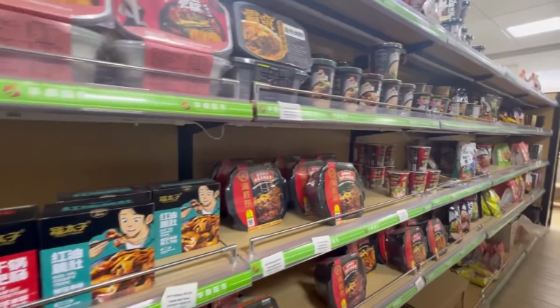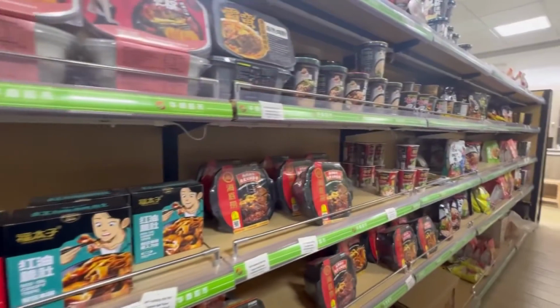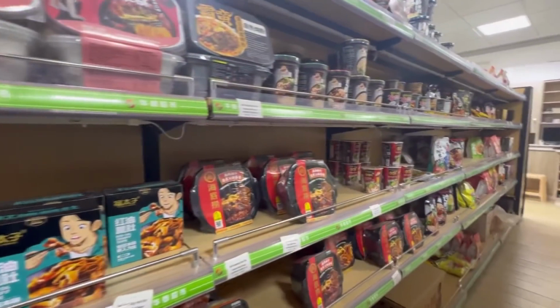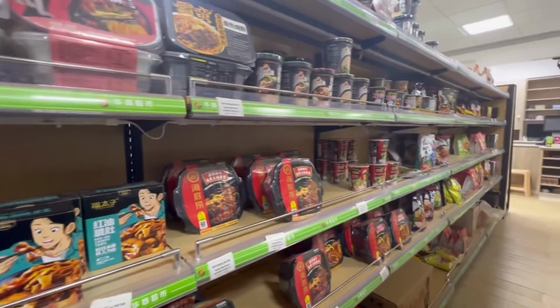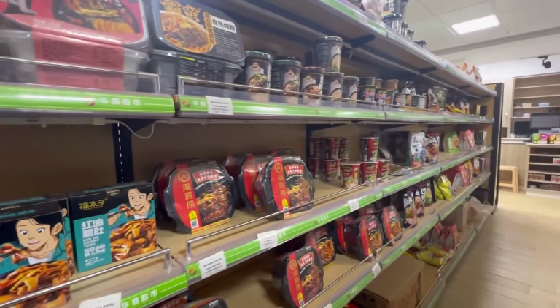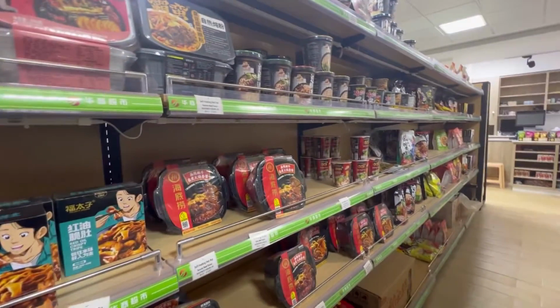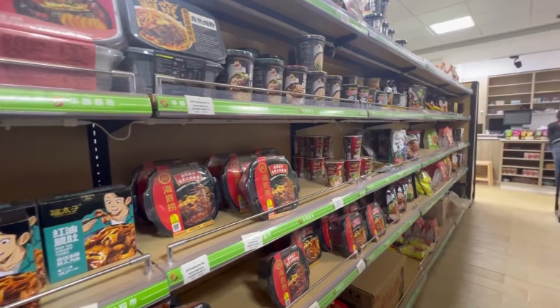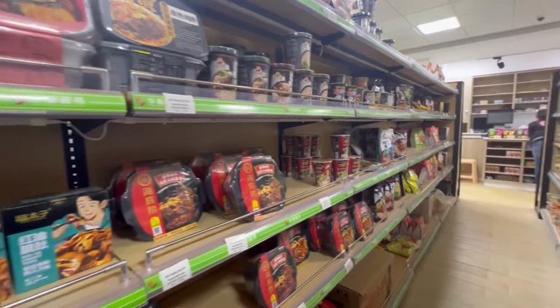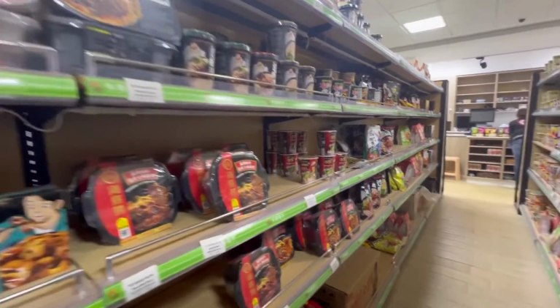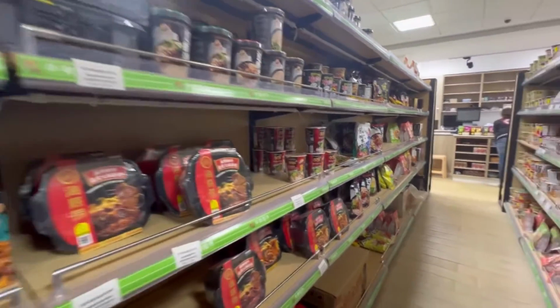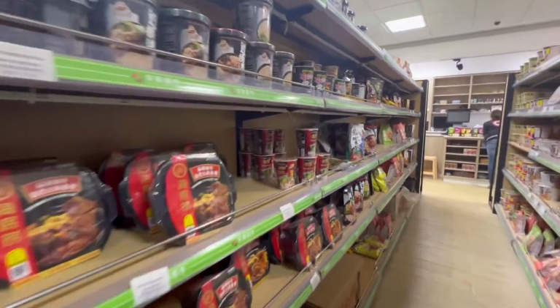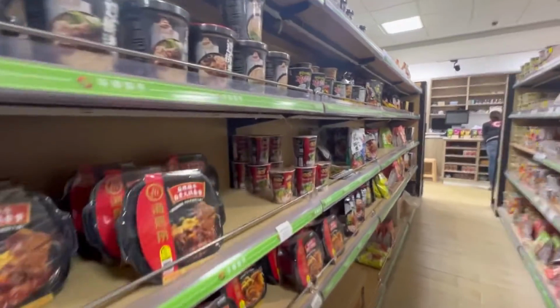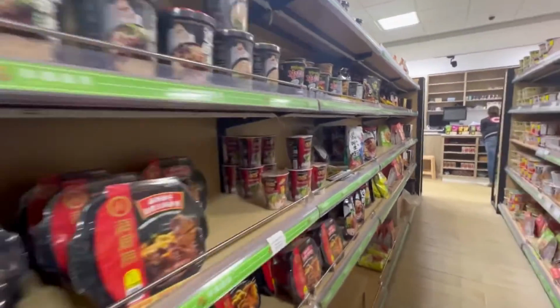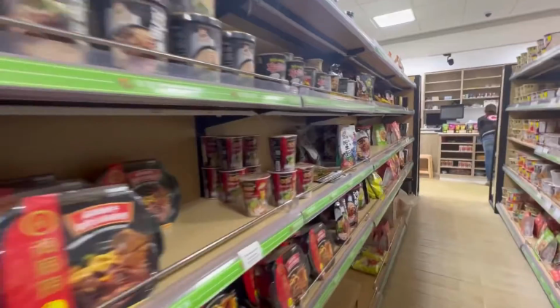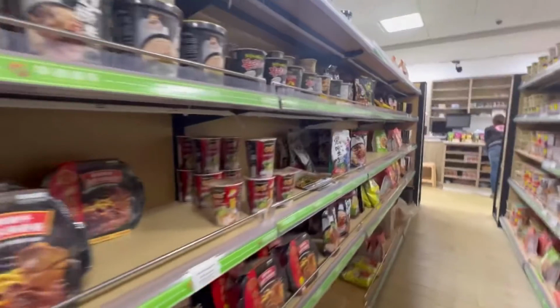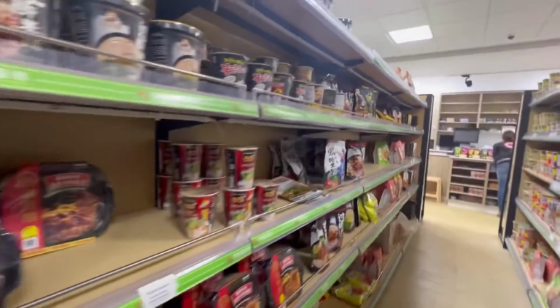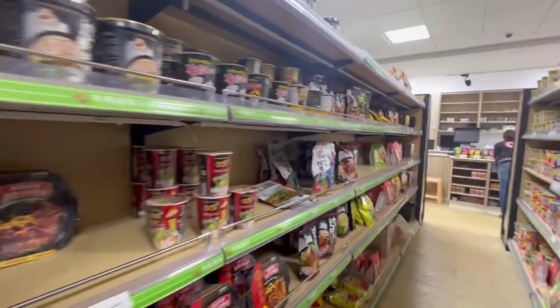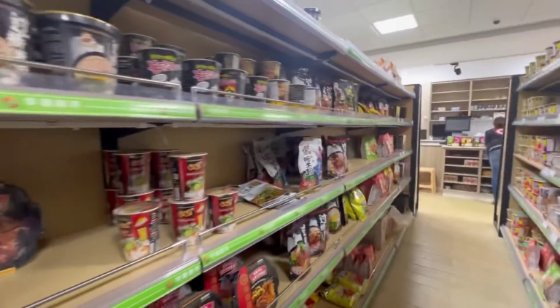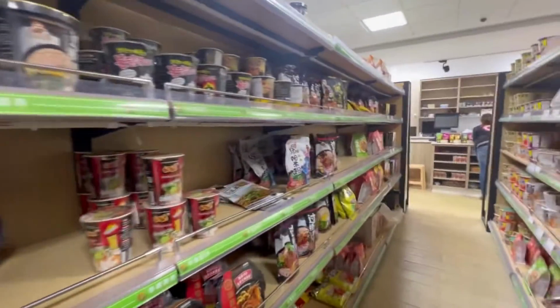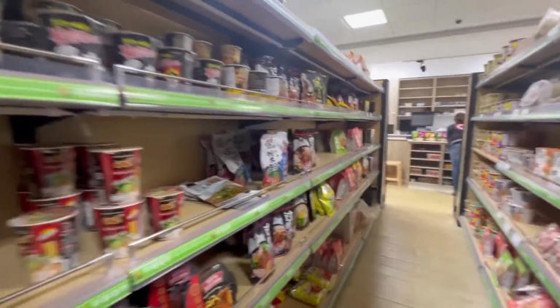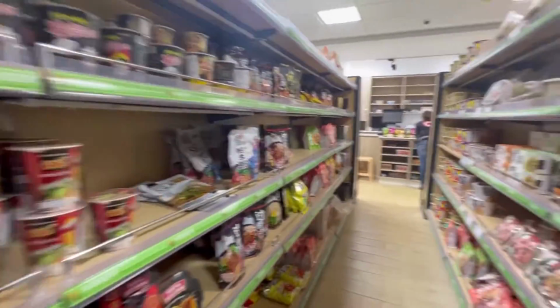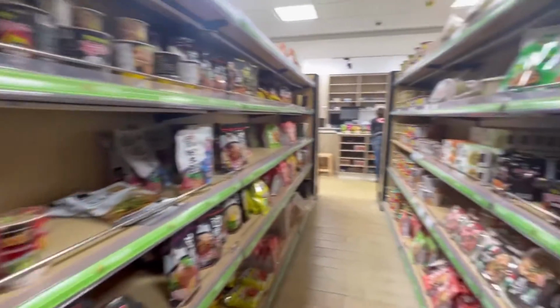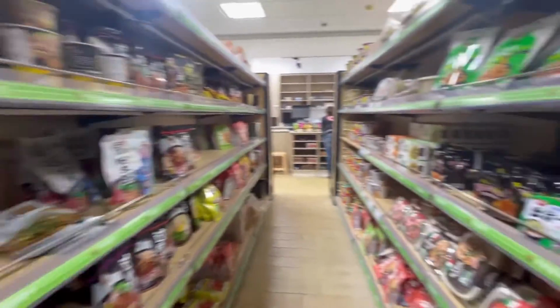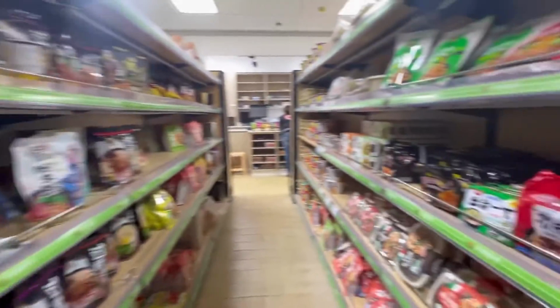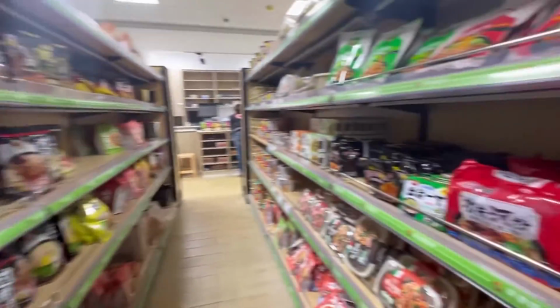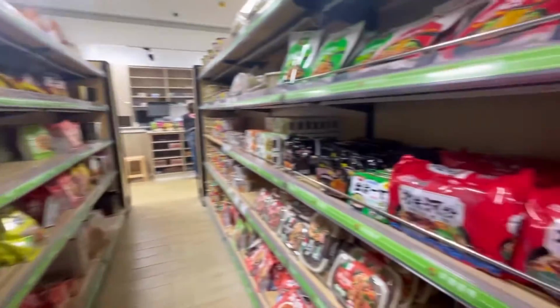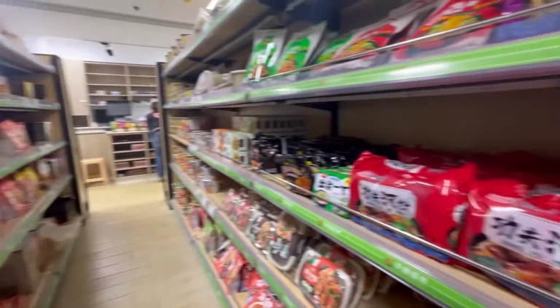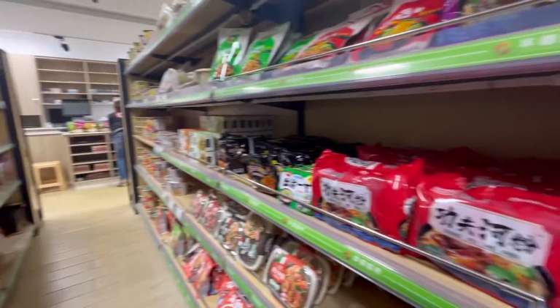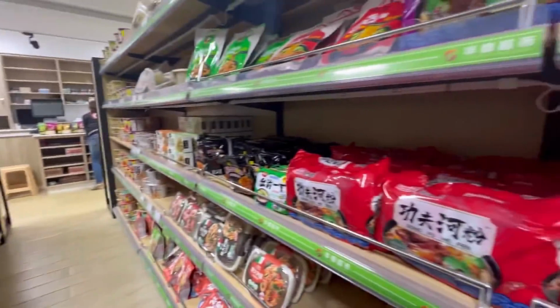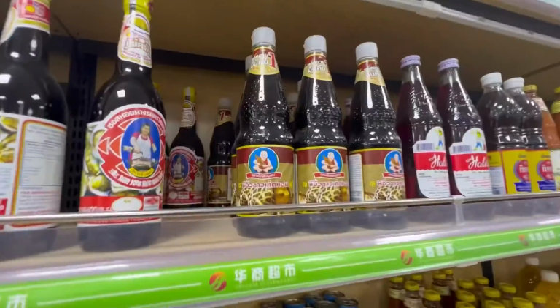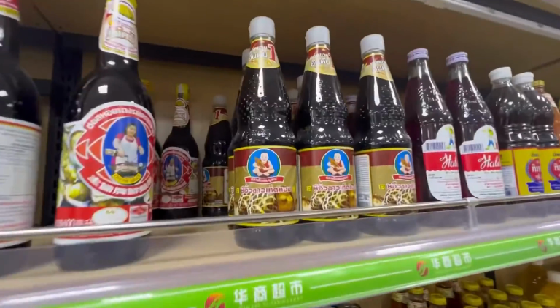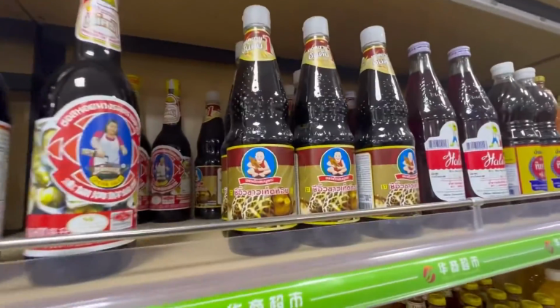Not a lot of products had their prices right next to them, so it was a bit confusing.